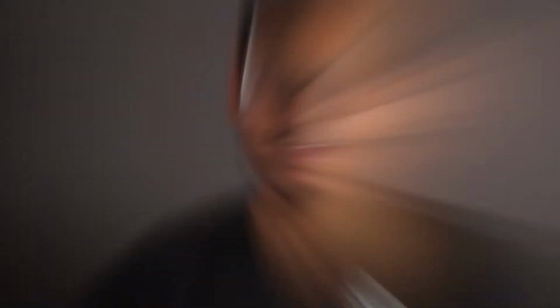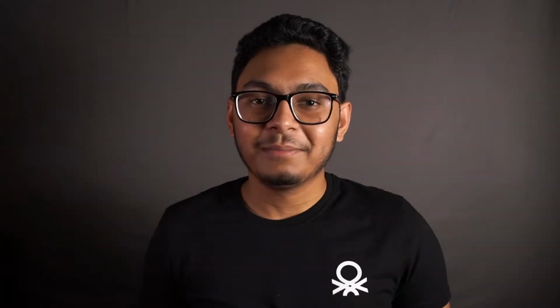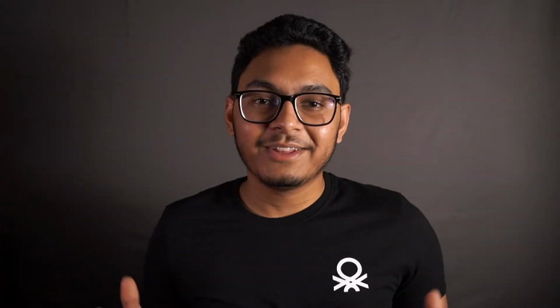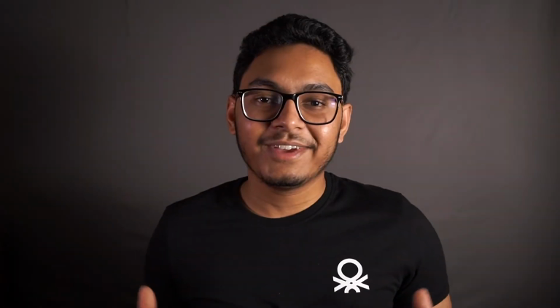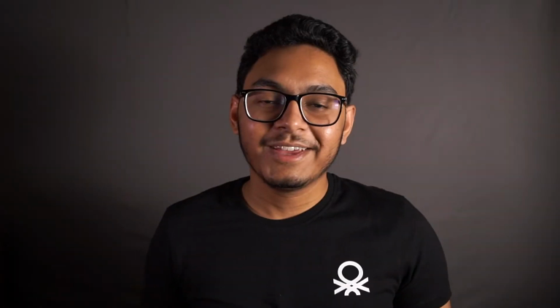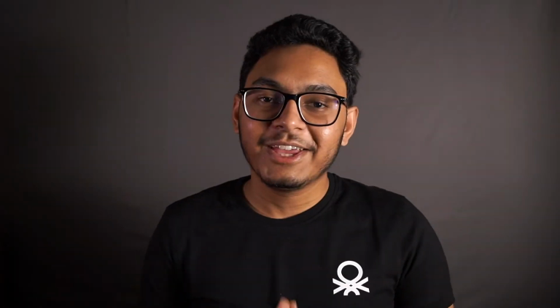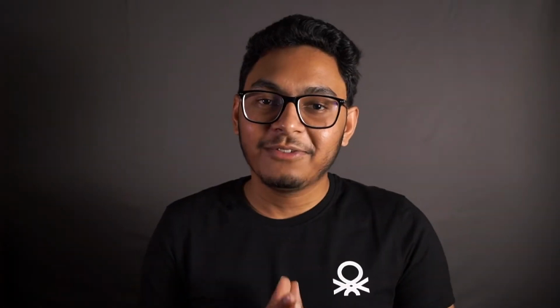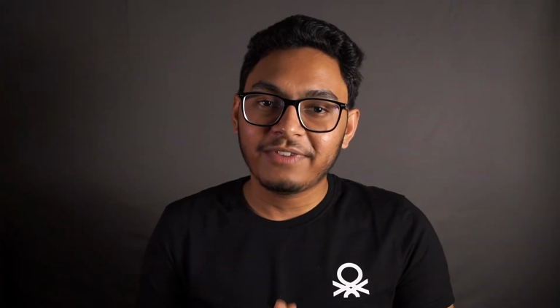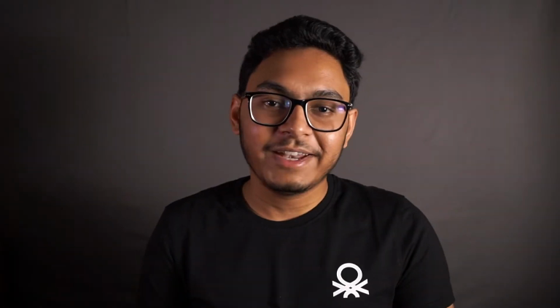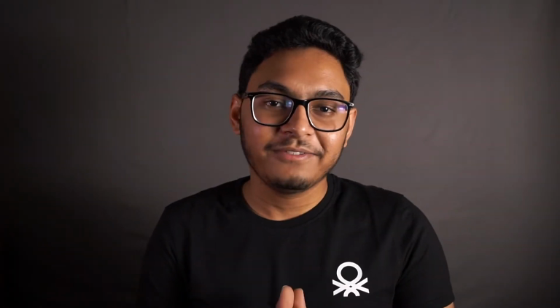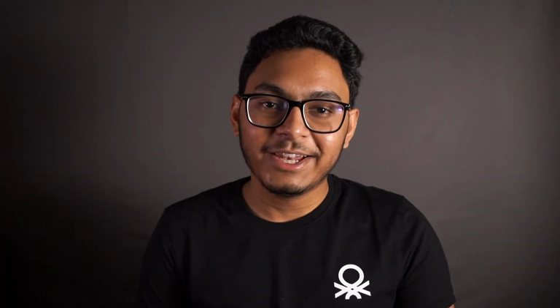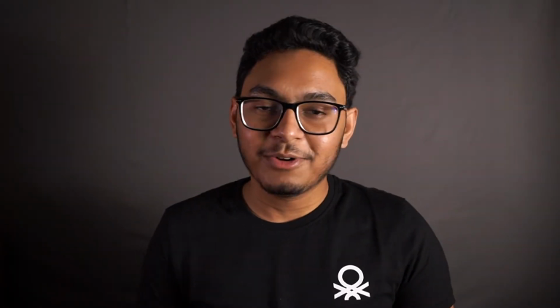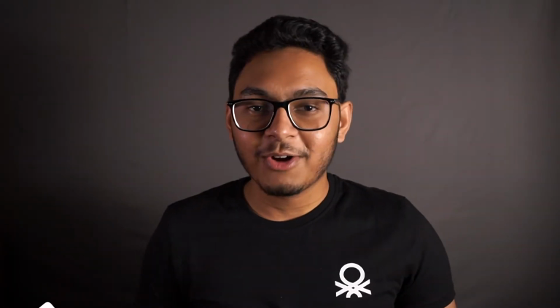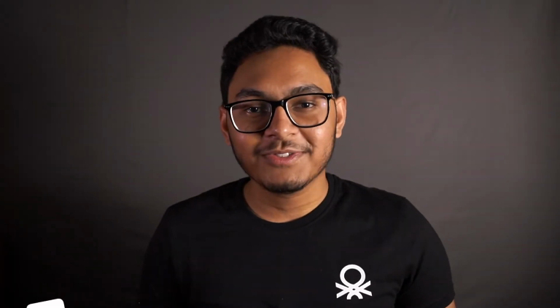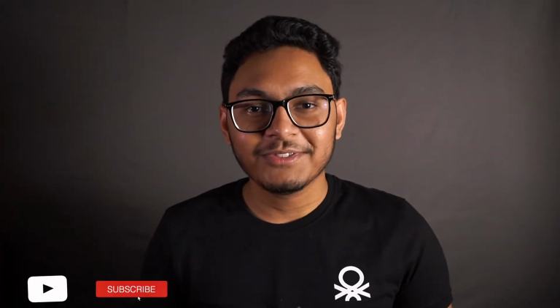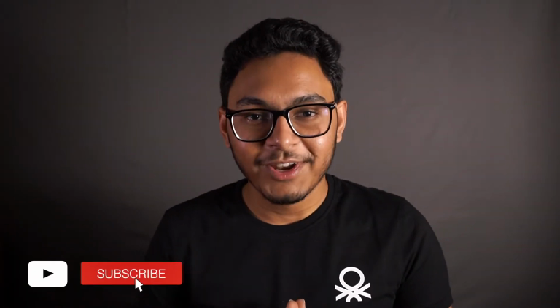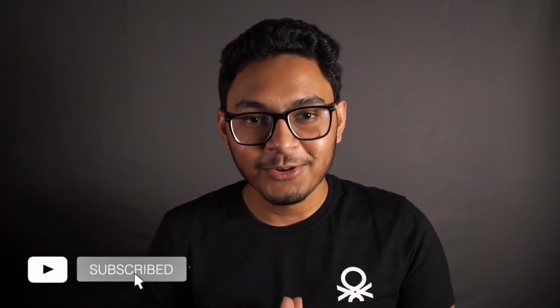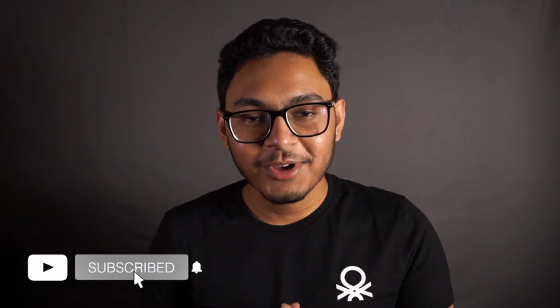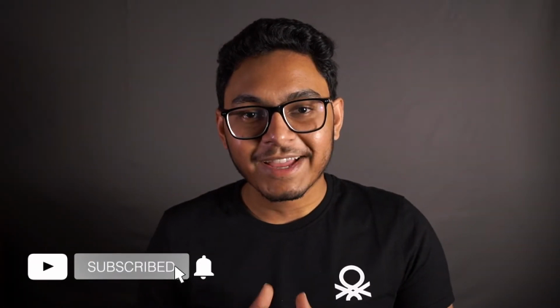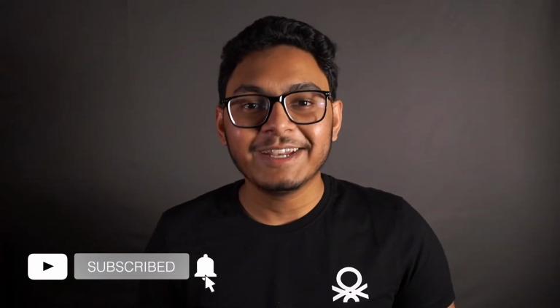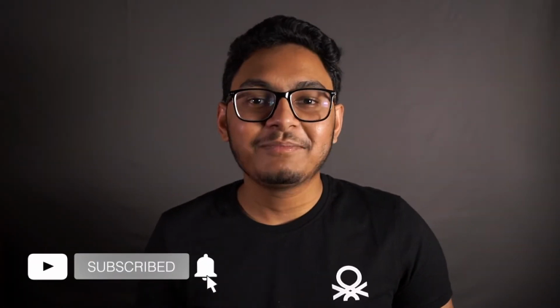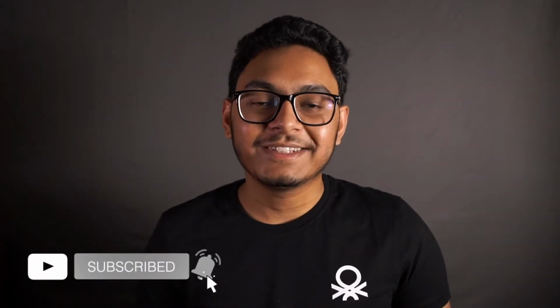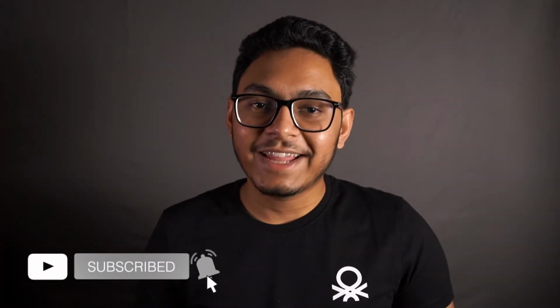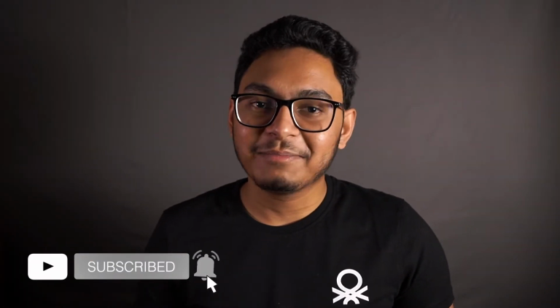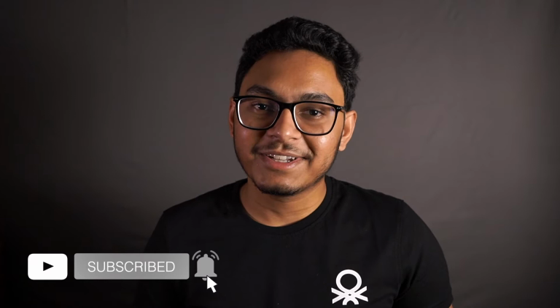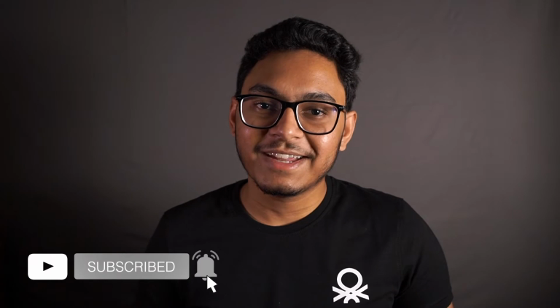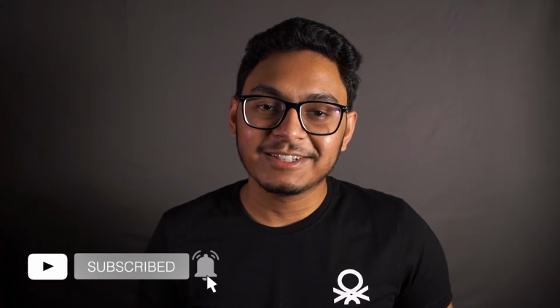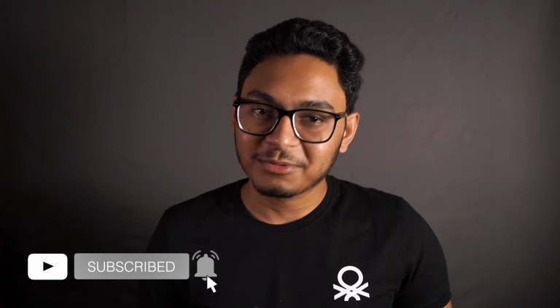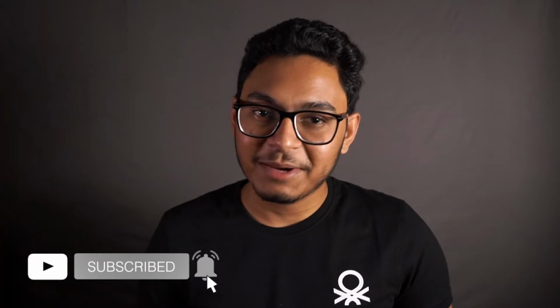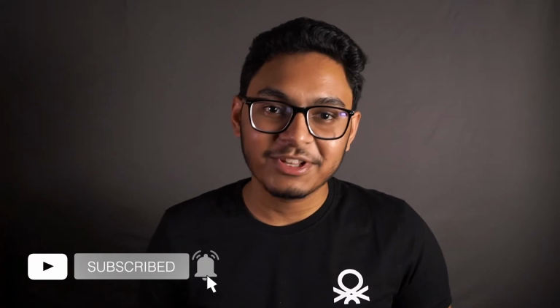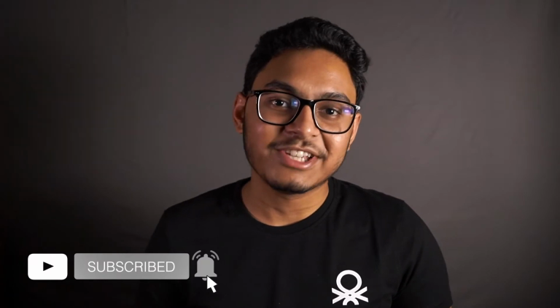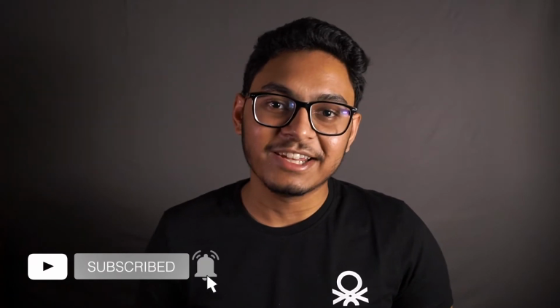If you're finding value out of this video, kindly press the like button and subscribe to the channel. It helps my videos reach more people and motivates me to keep making videos like this.